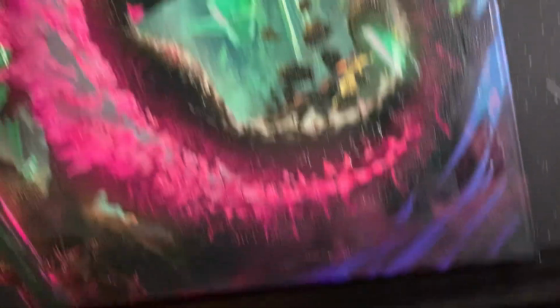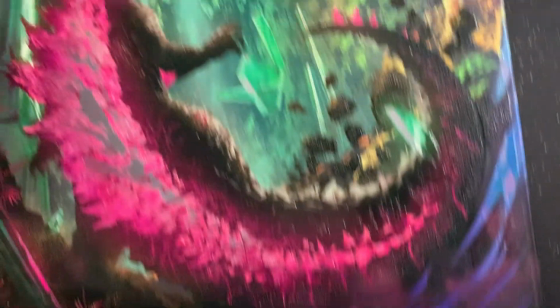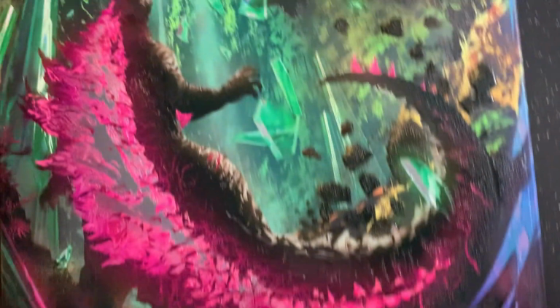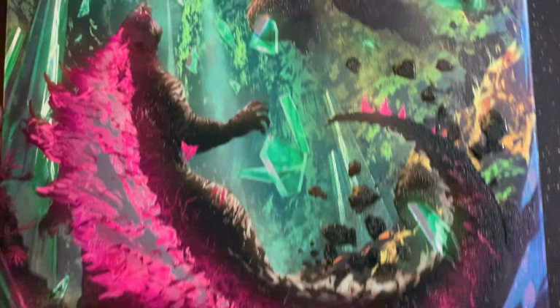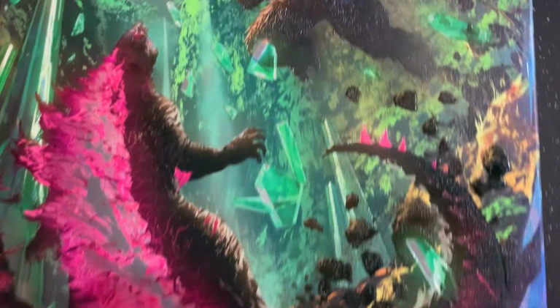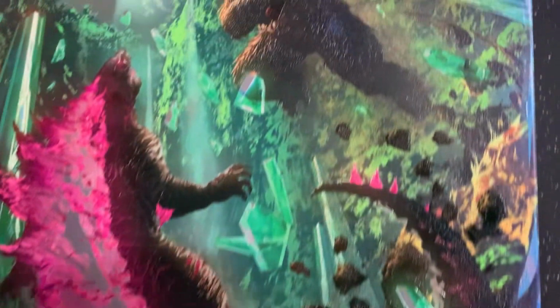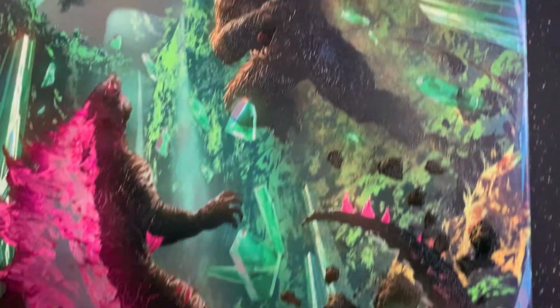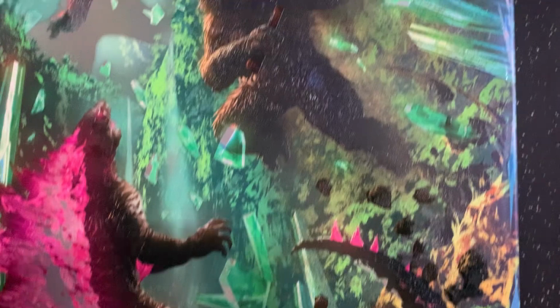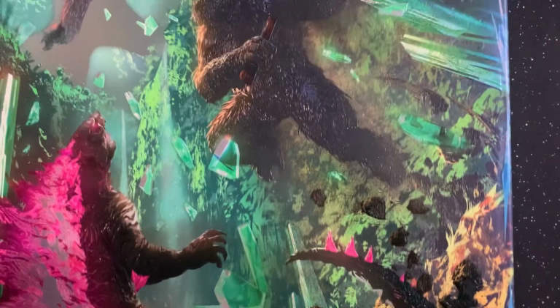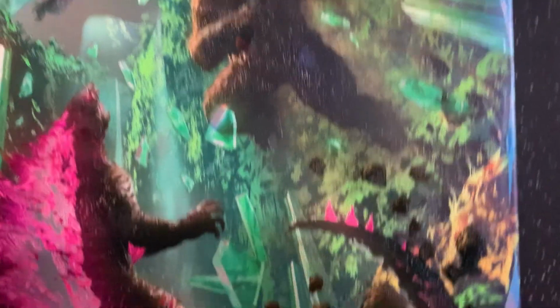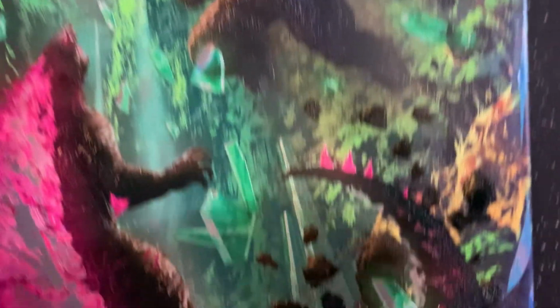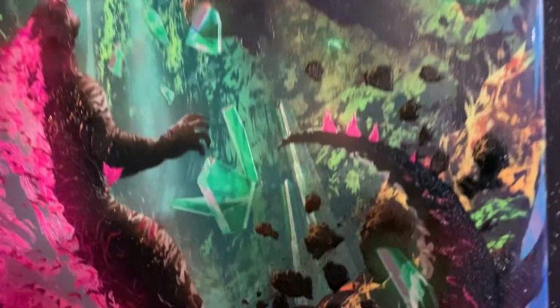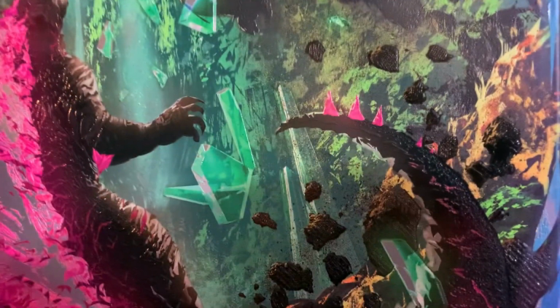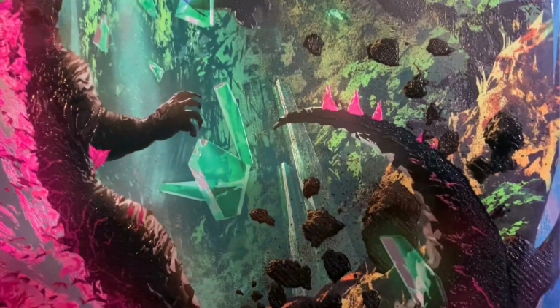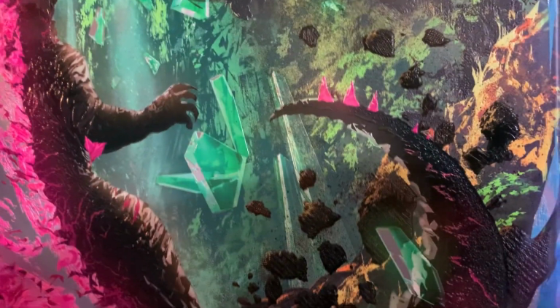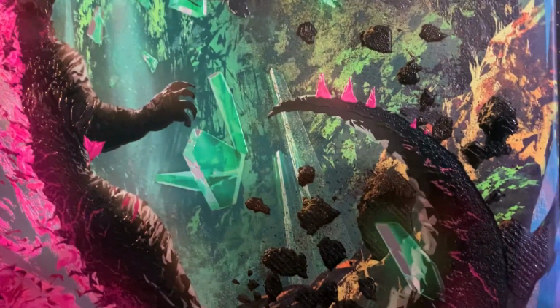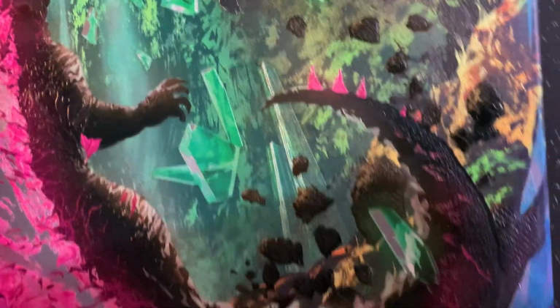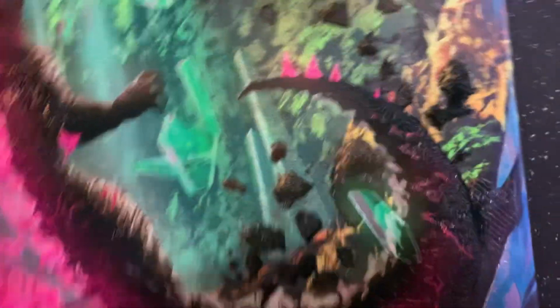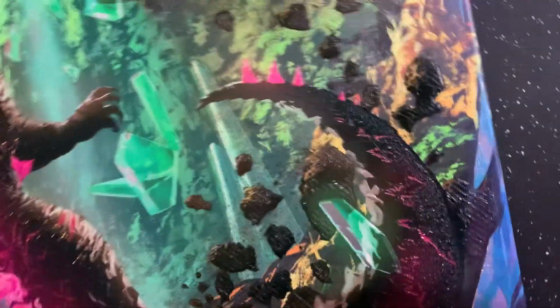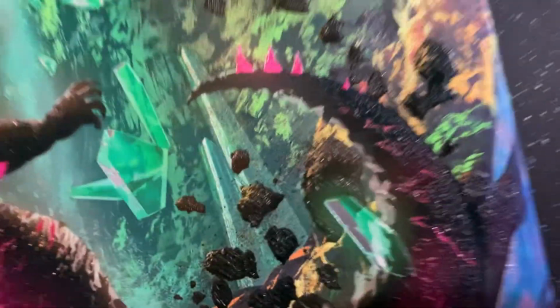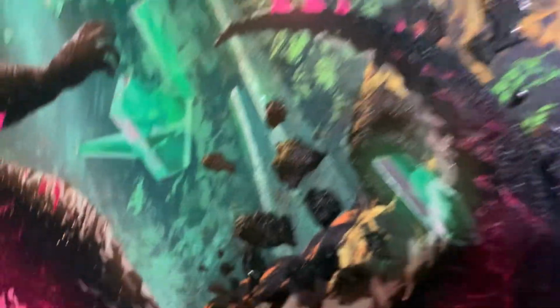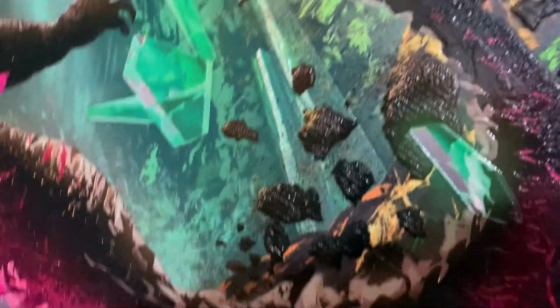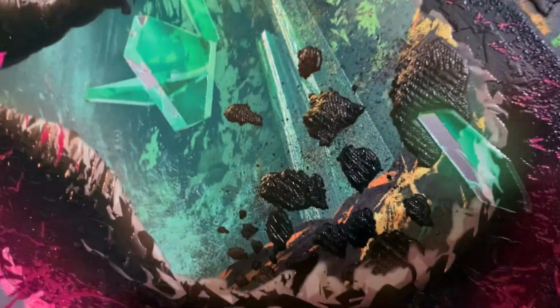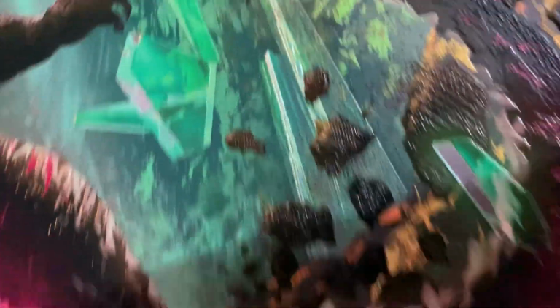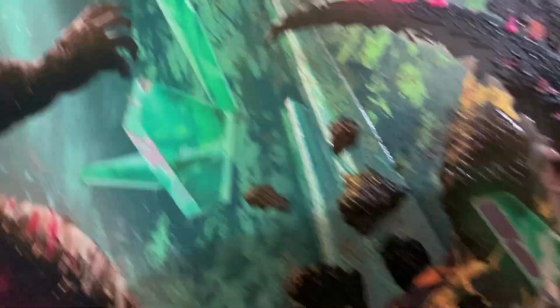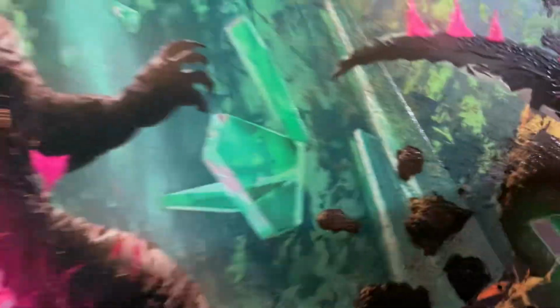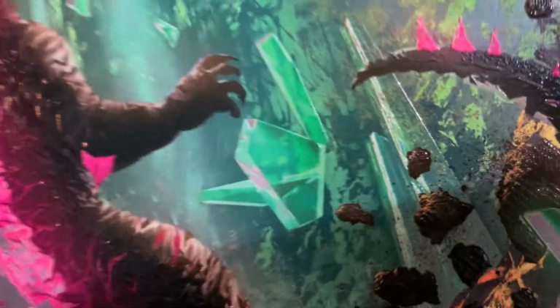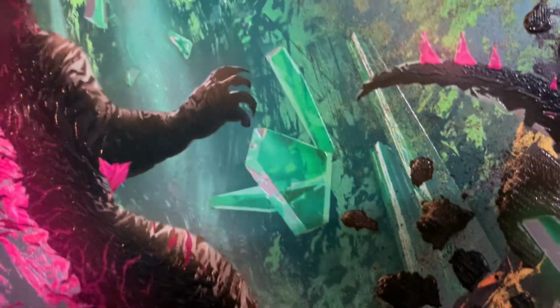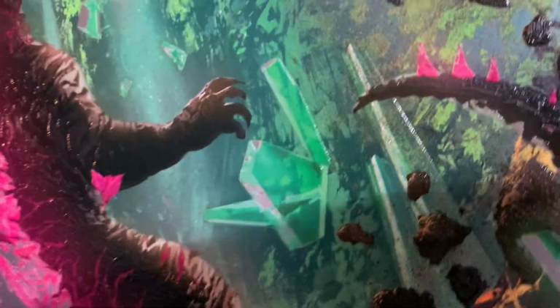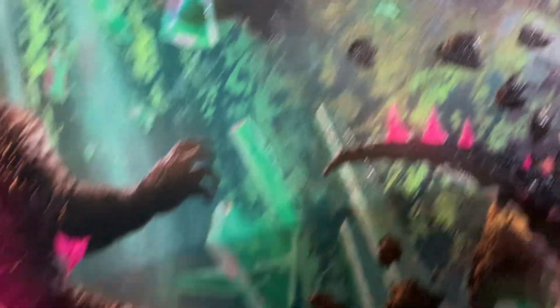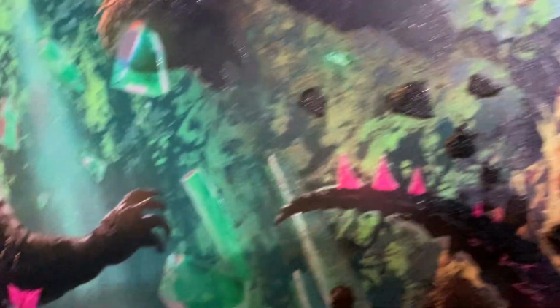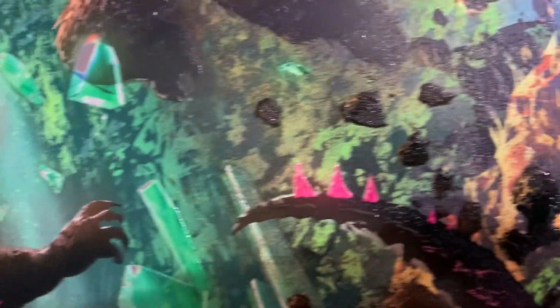Oh my god, the textures of it. The textures are so cool.